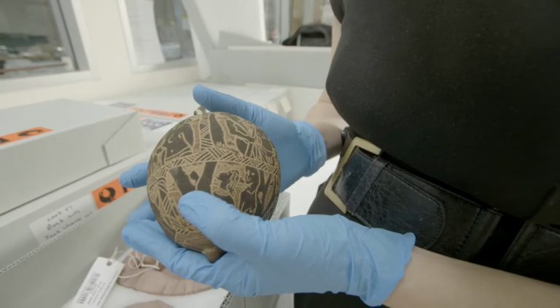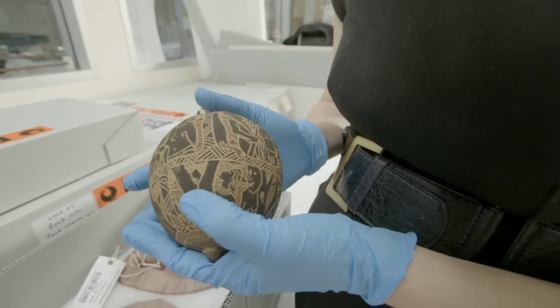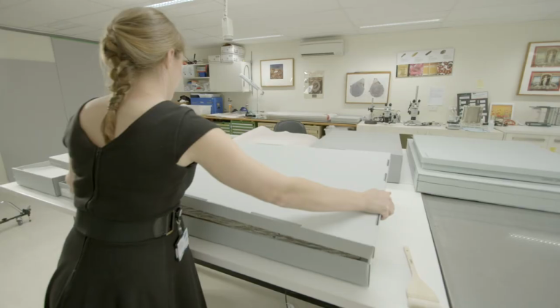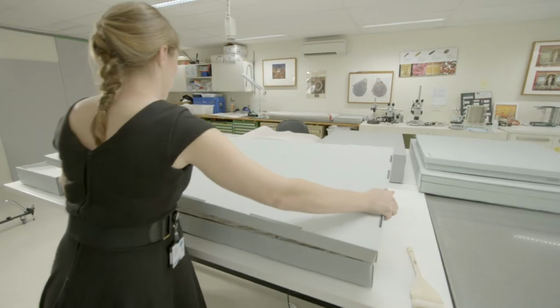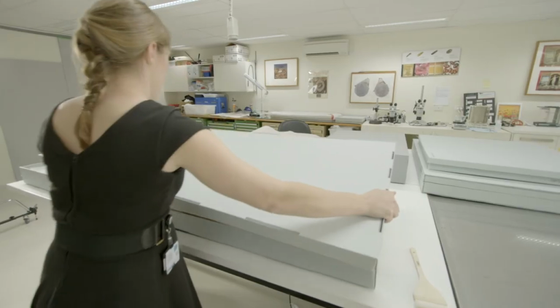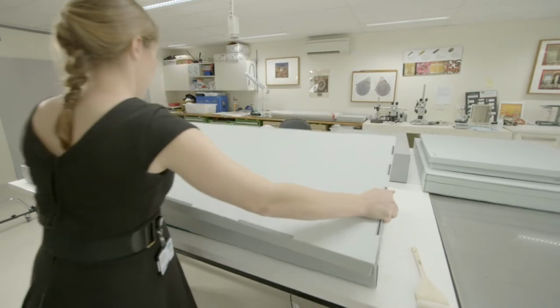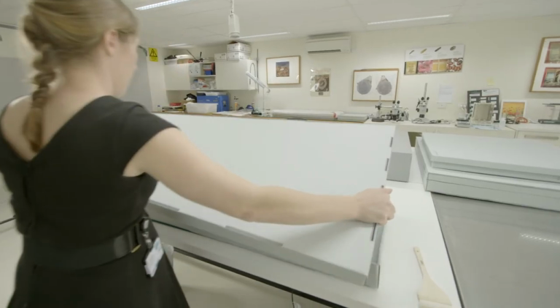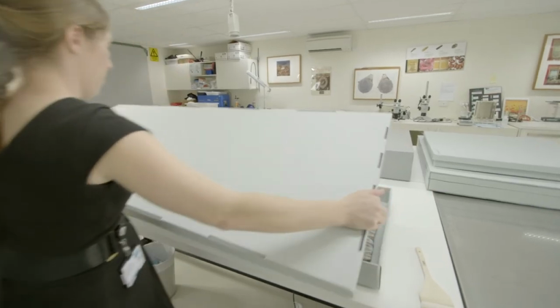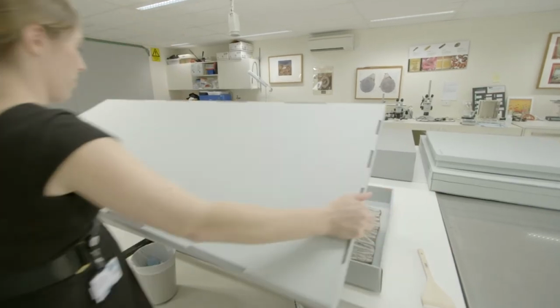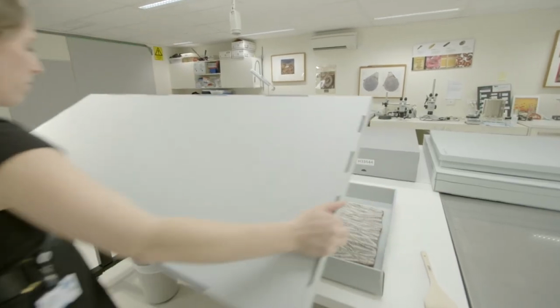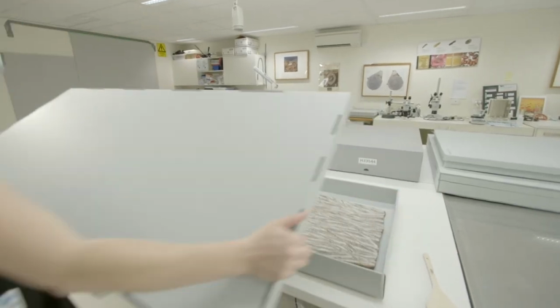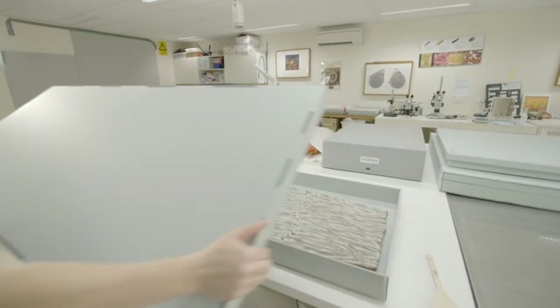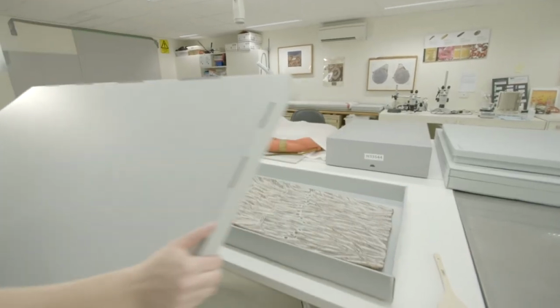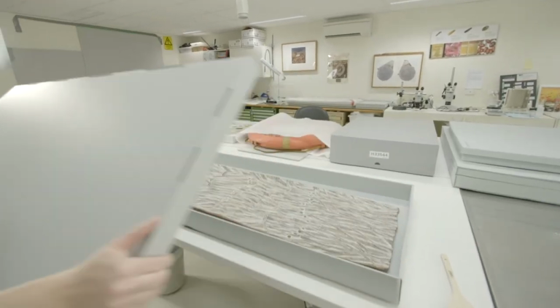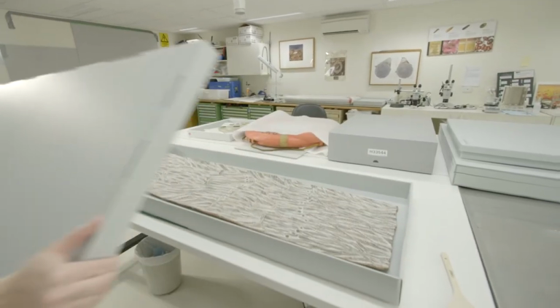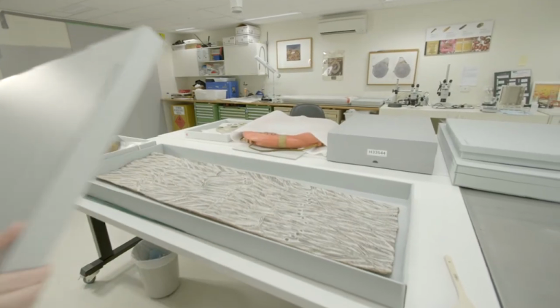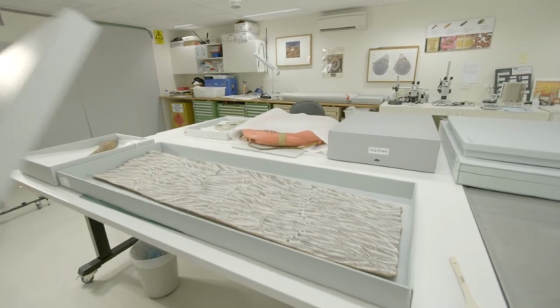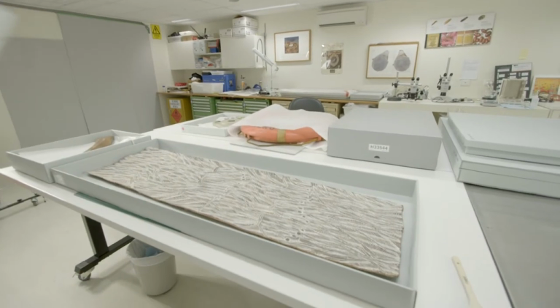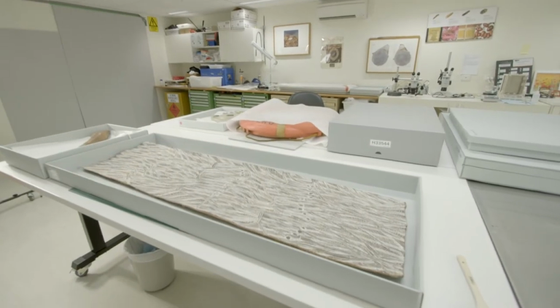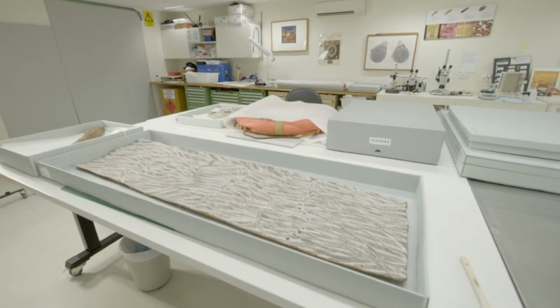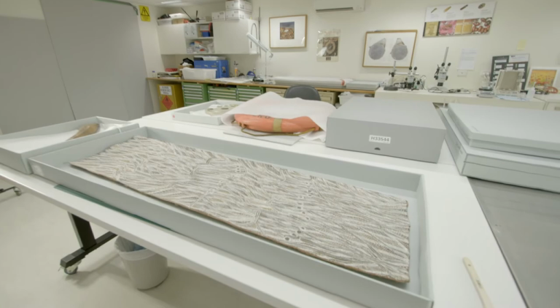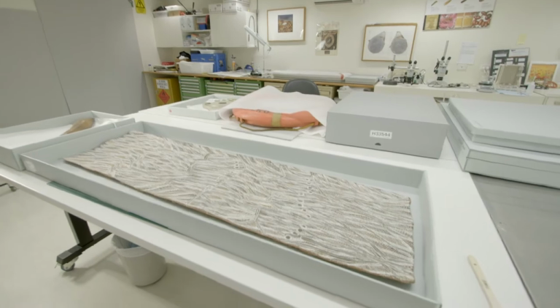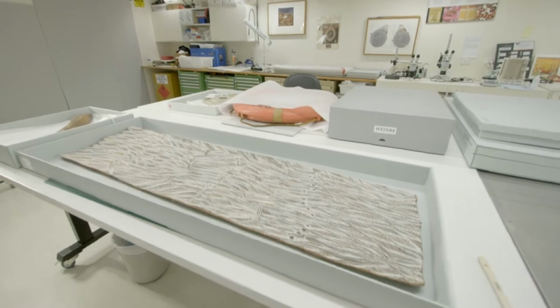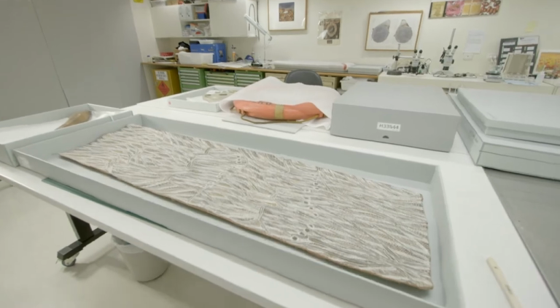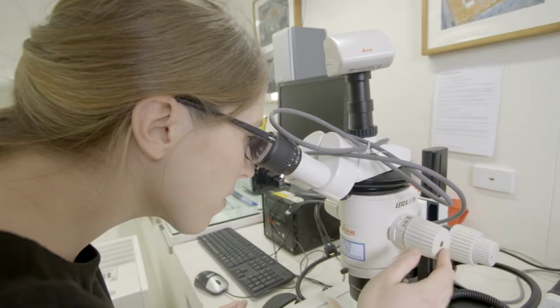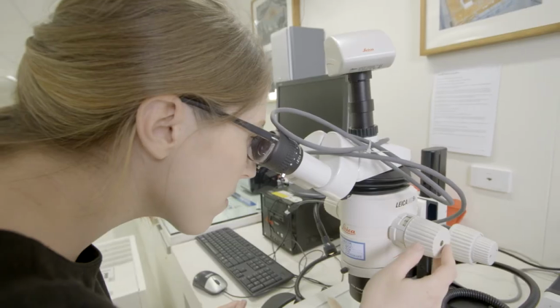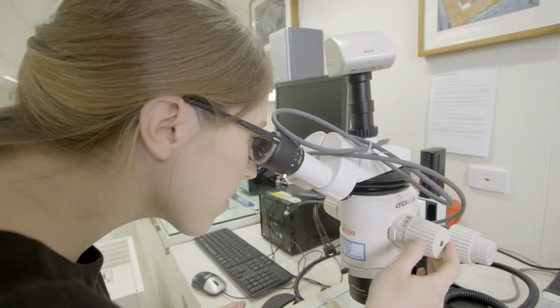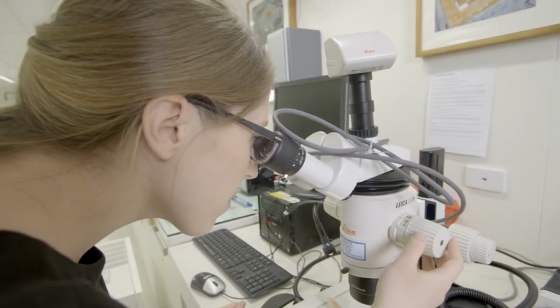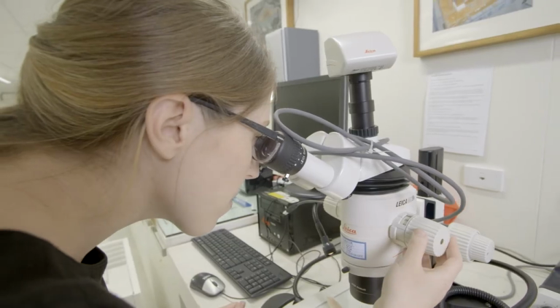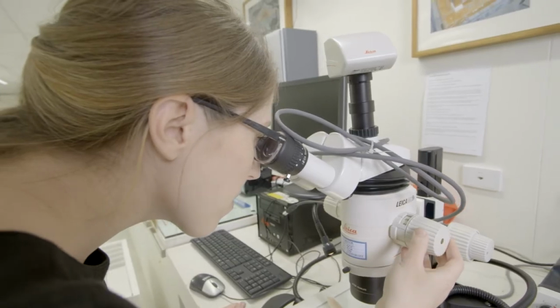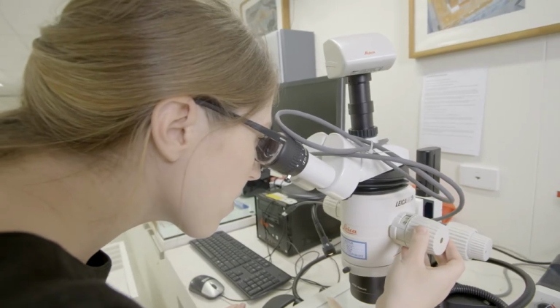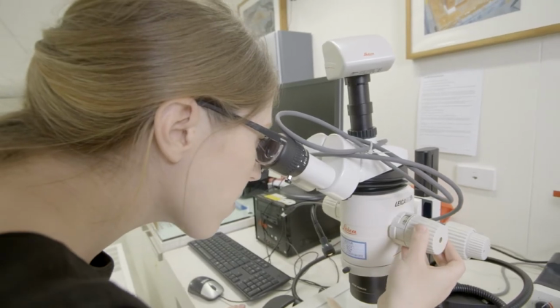When we receive a bark painting into the lab, the first thing that we do is we carry out a condition report, photography and documentation.